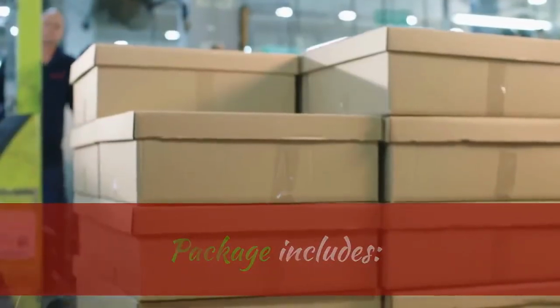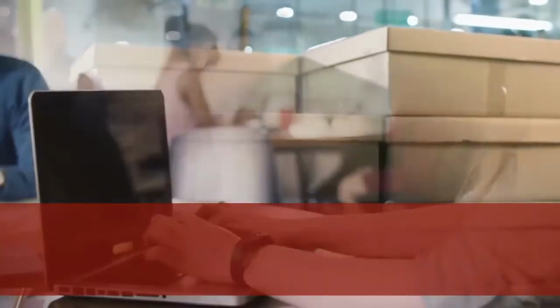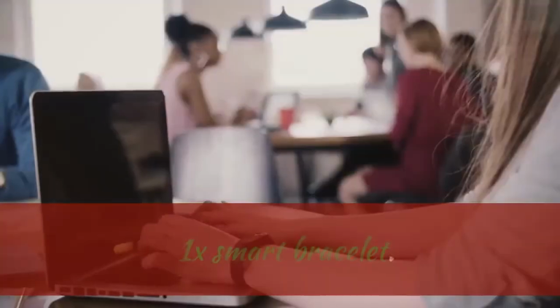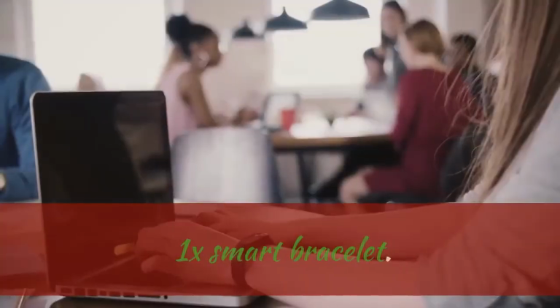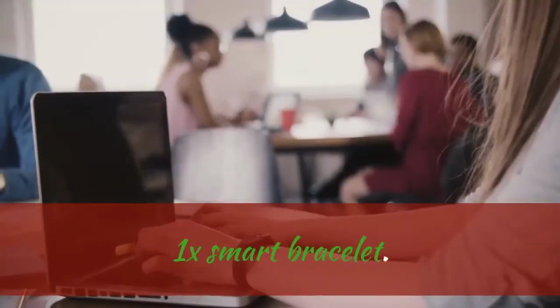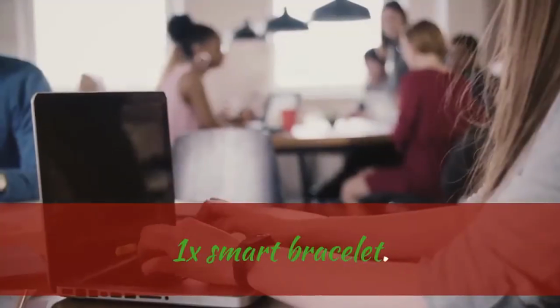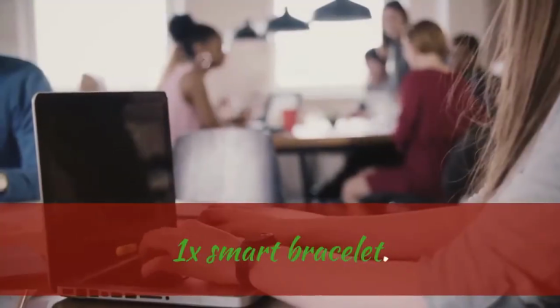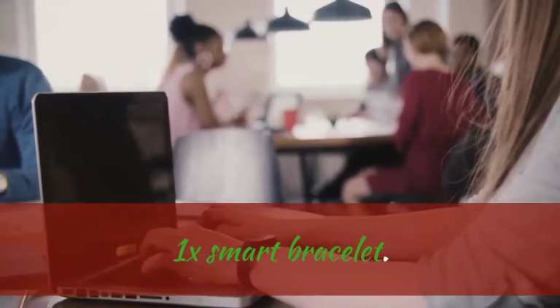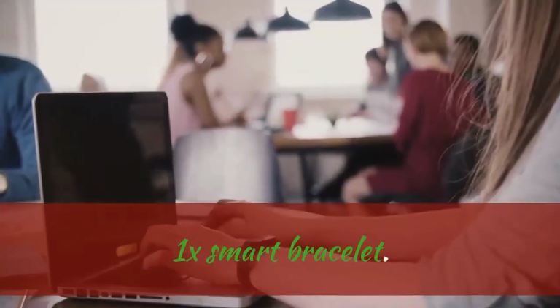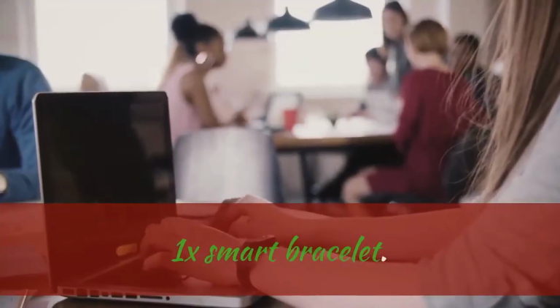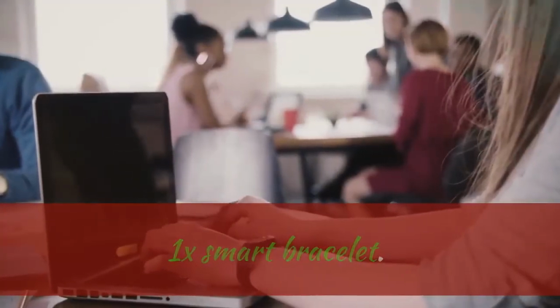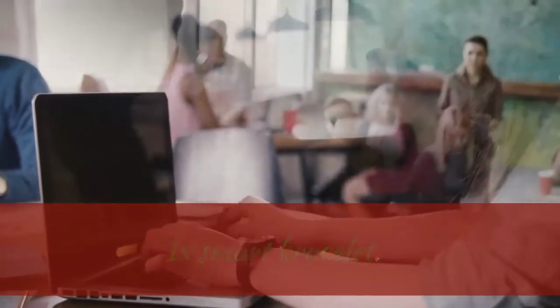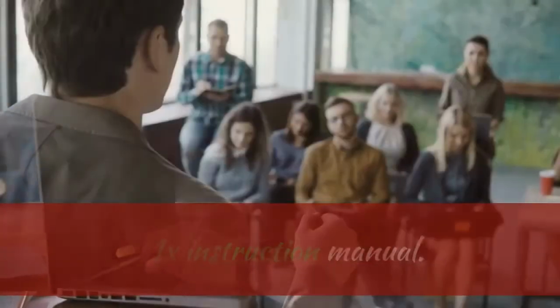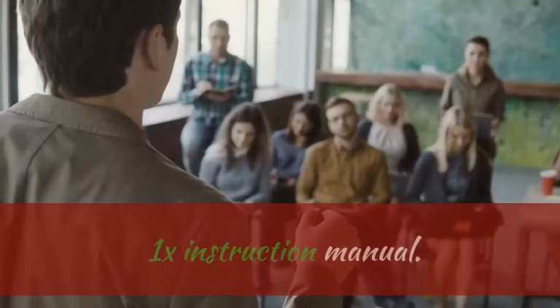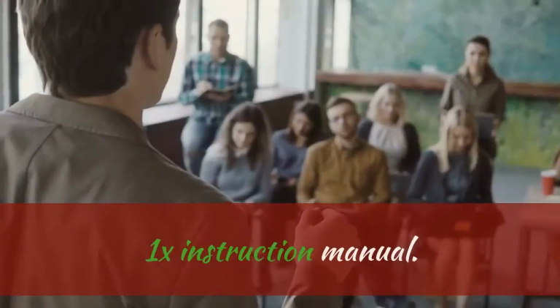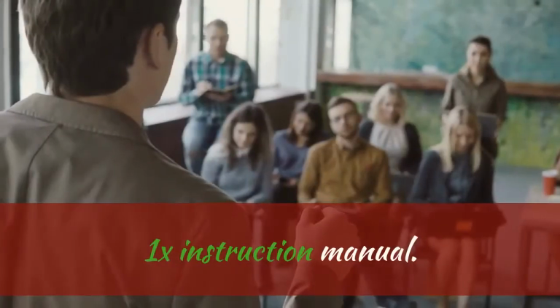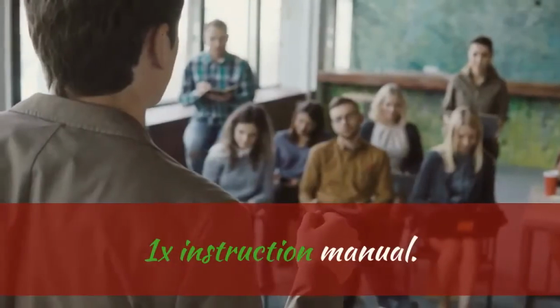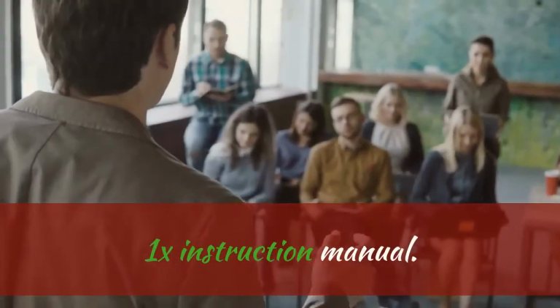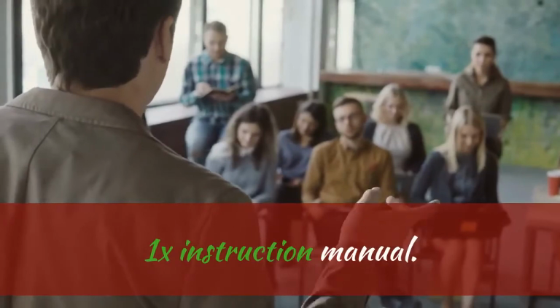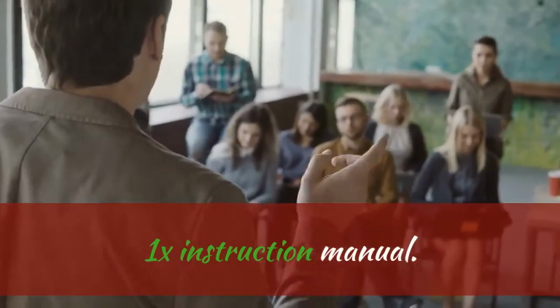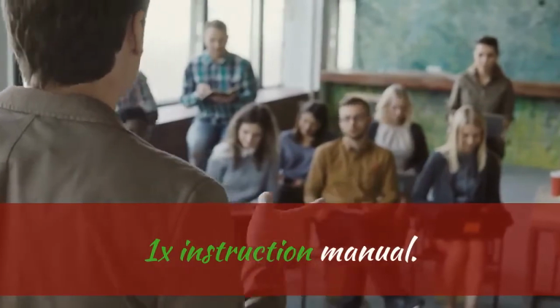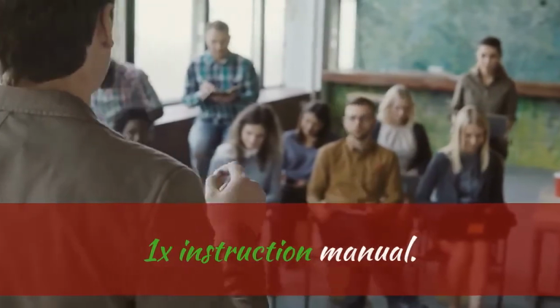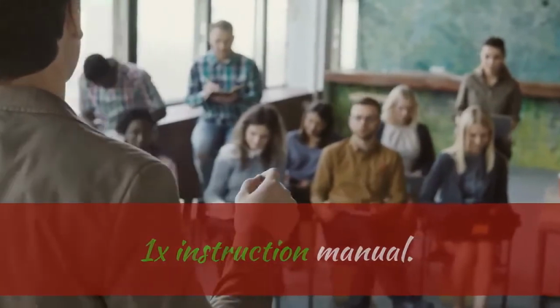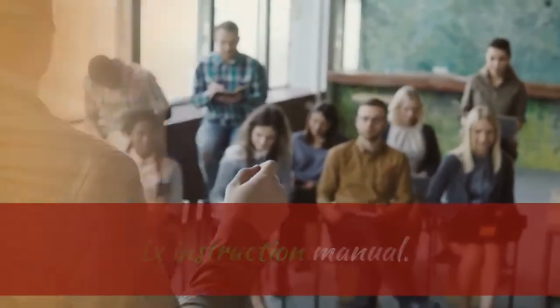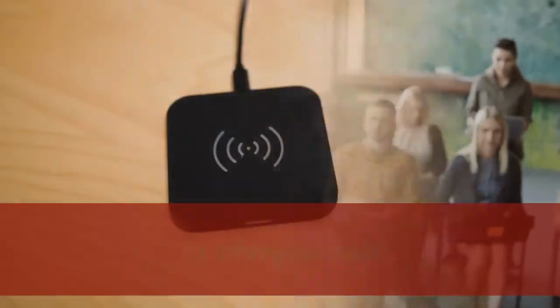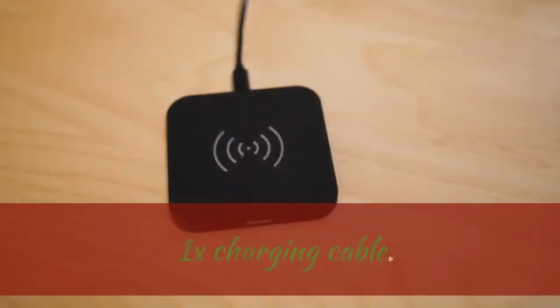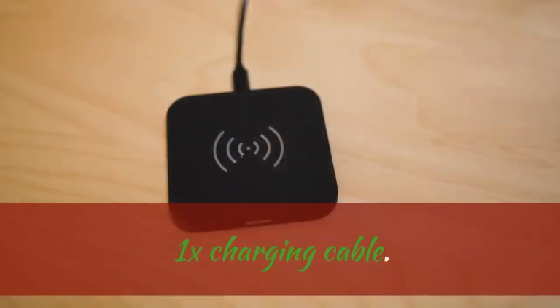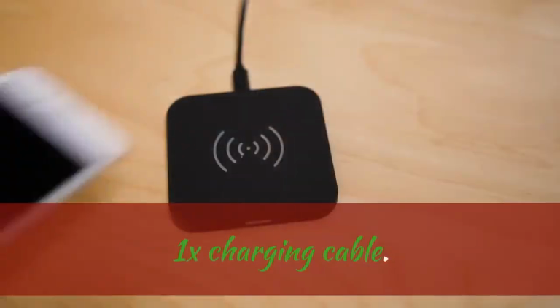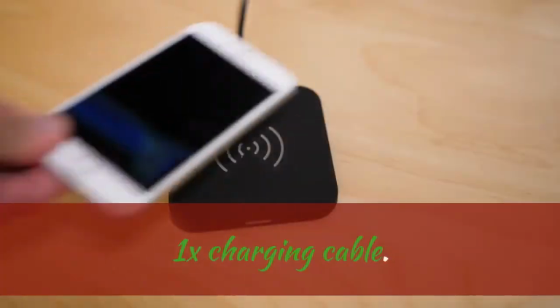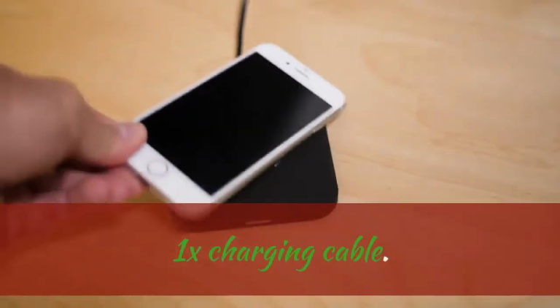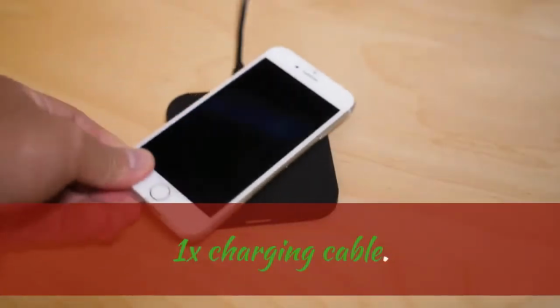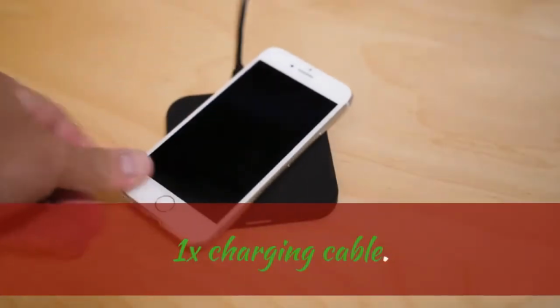Package includes: 1x Smart Bracelet, 1x Instruction Manual, 1x Charging Cable.